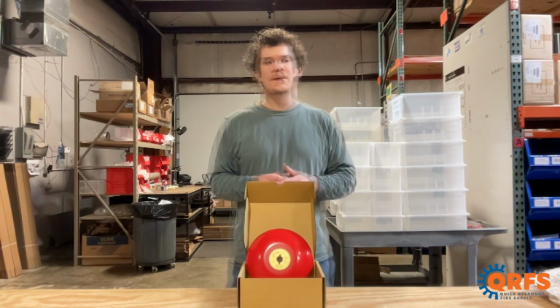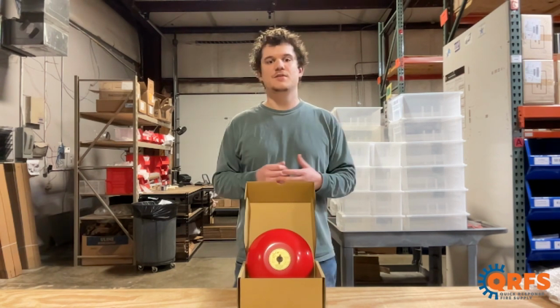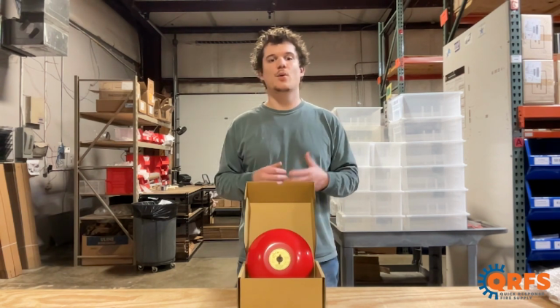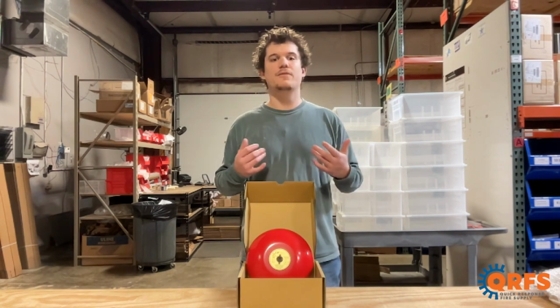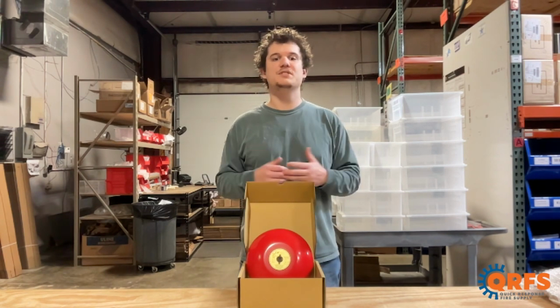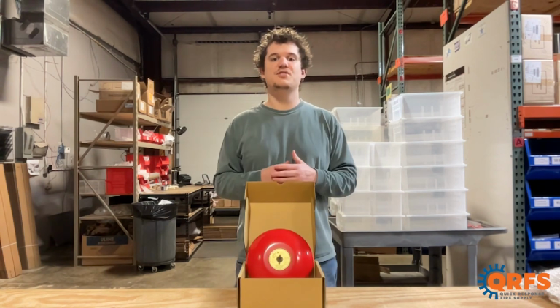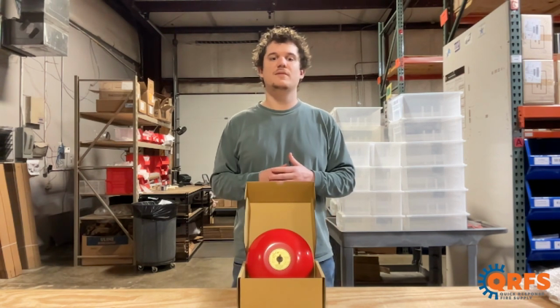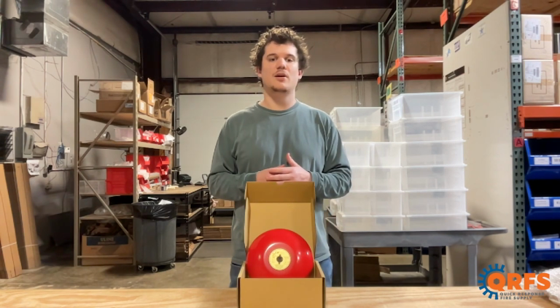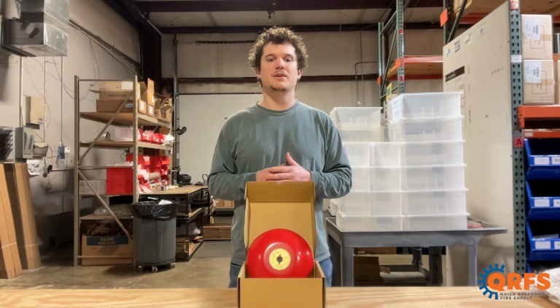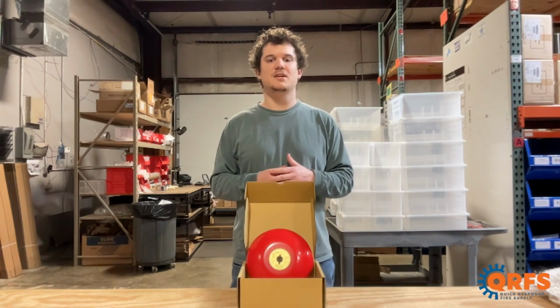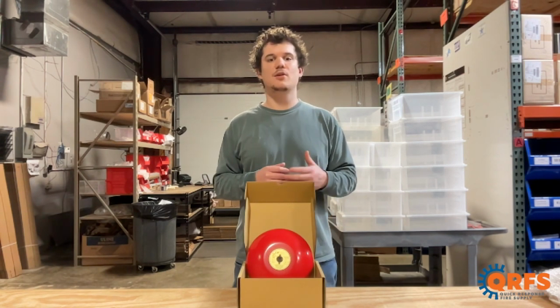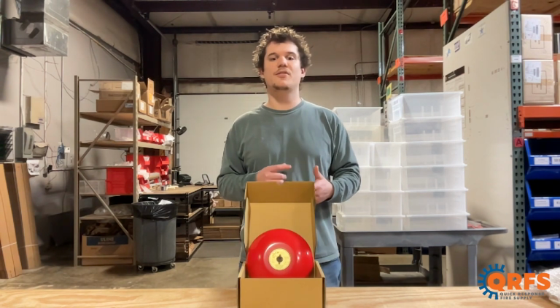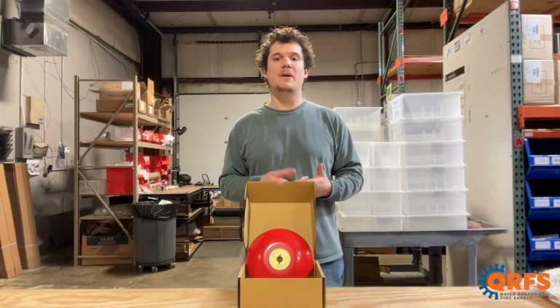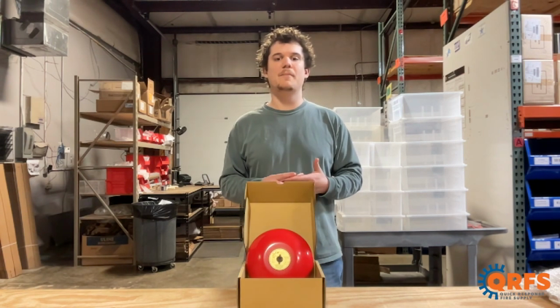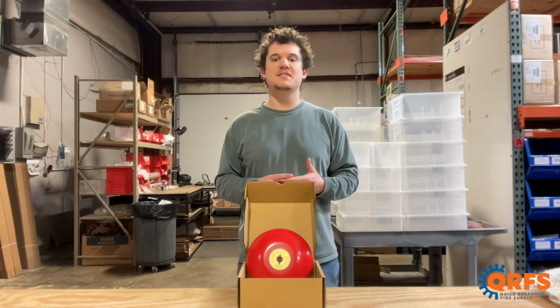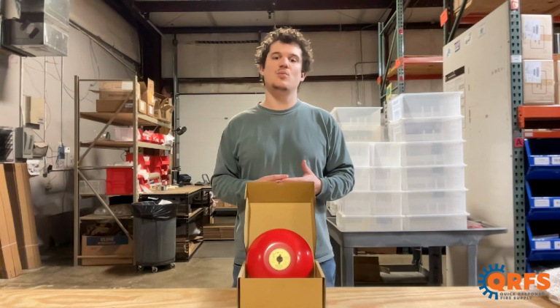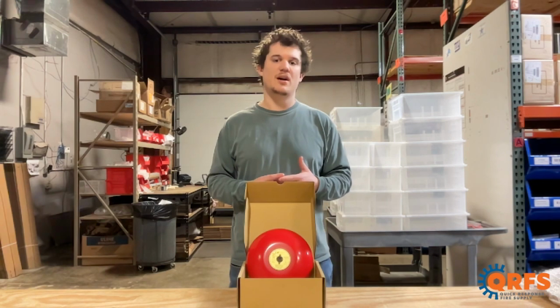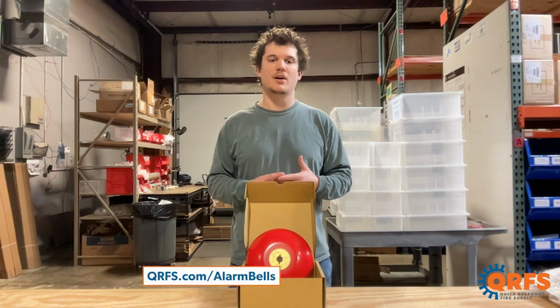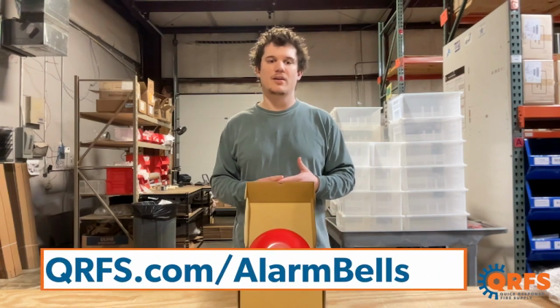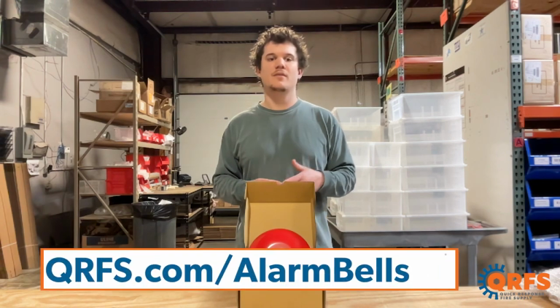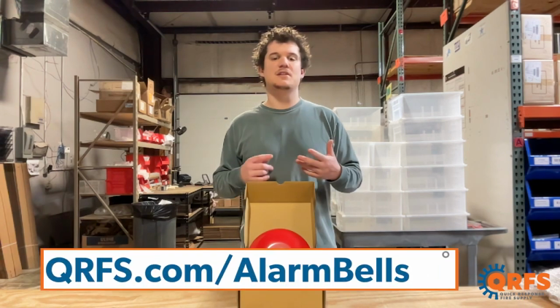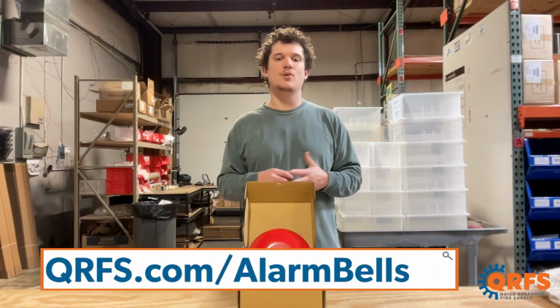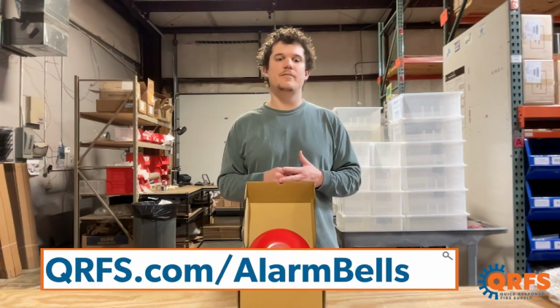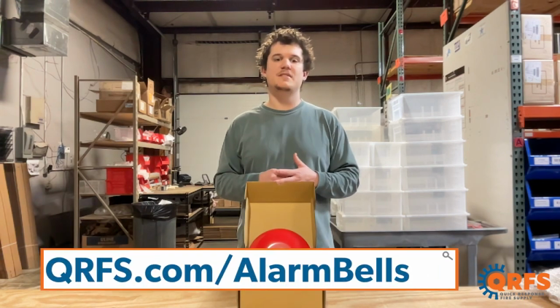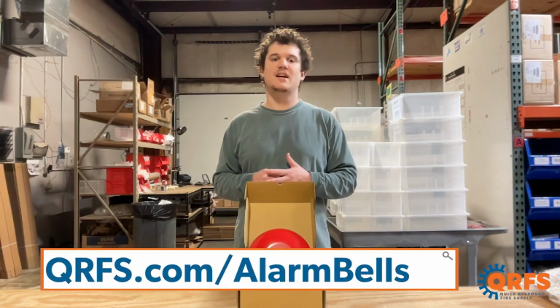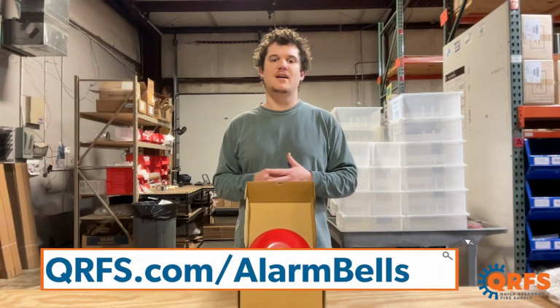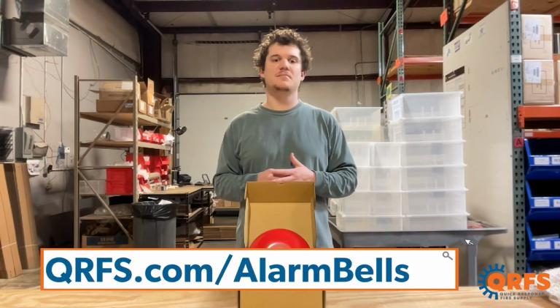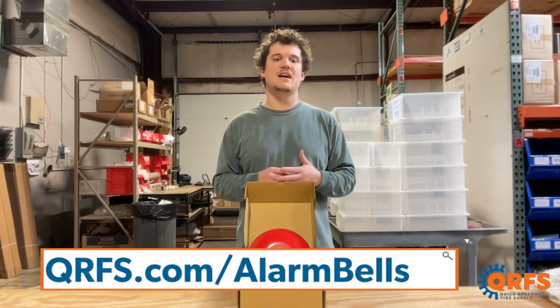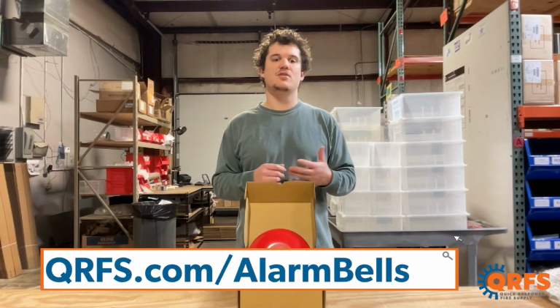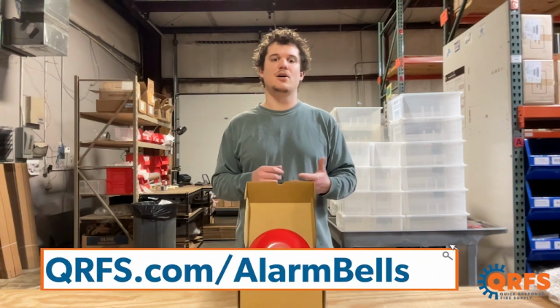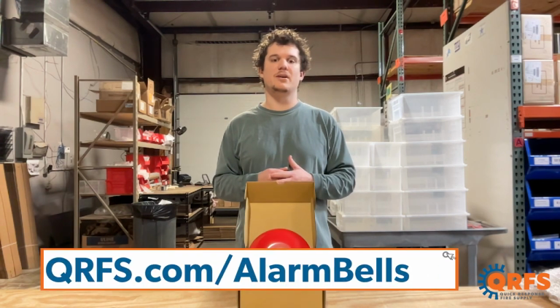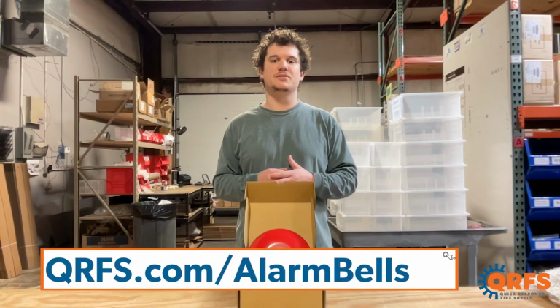To view our full selection of alarm bells, including the back box and wire guard, visit qrfs.com/alarm-bells.